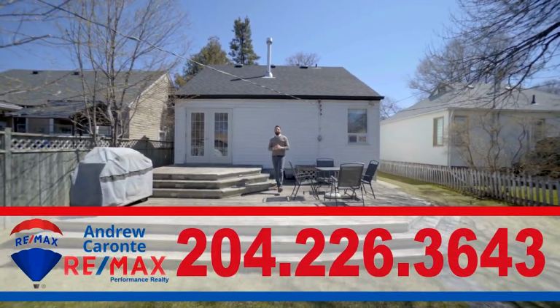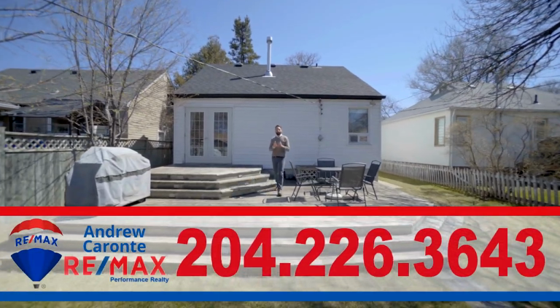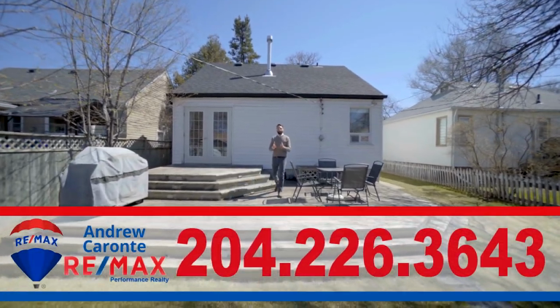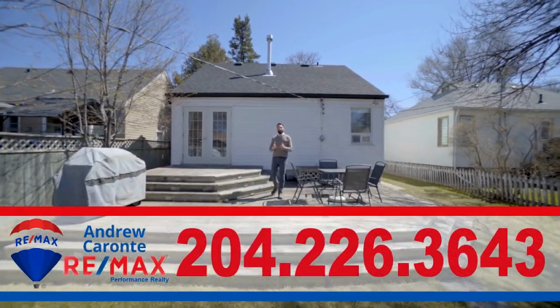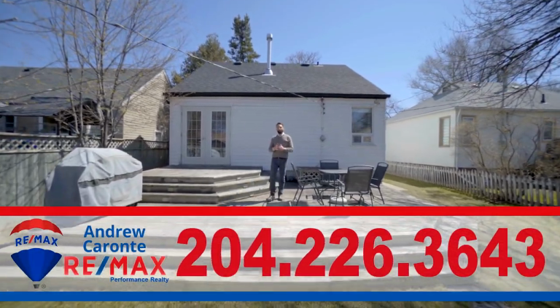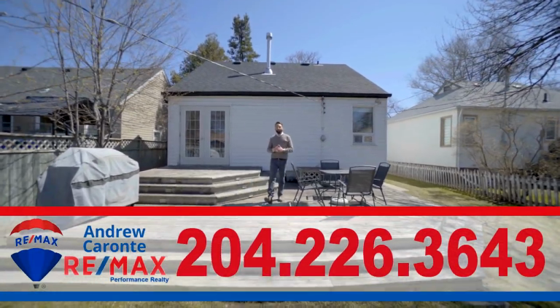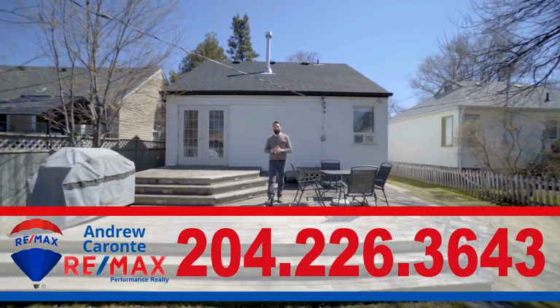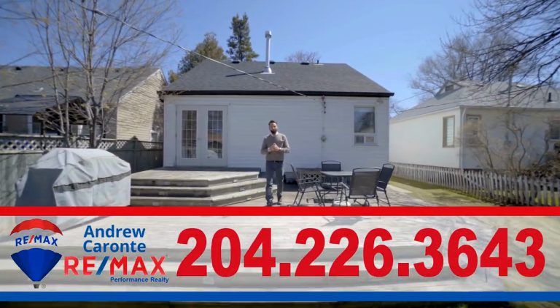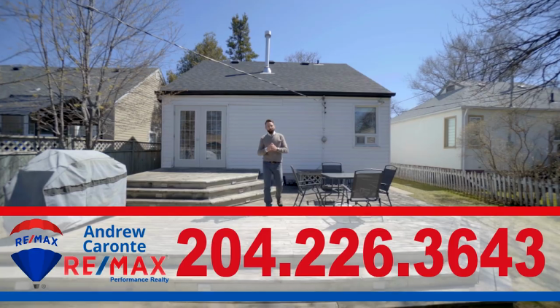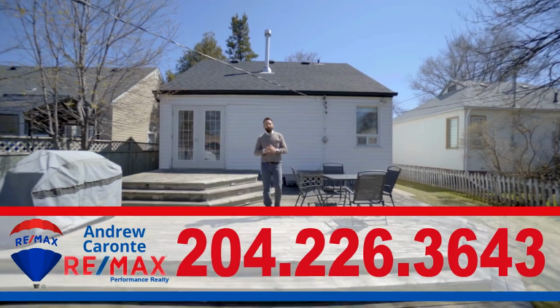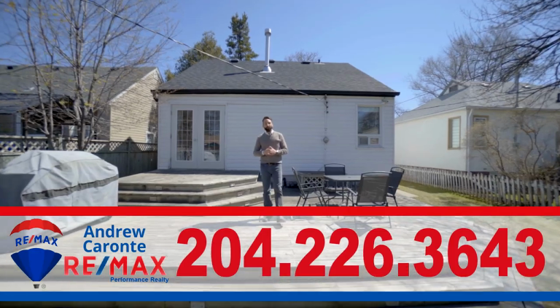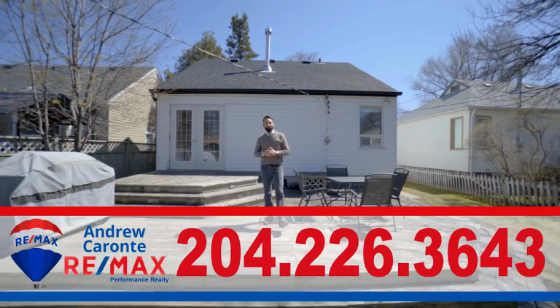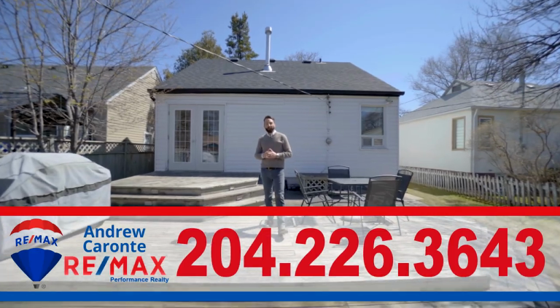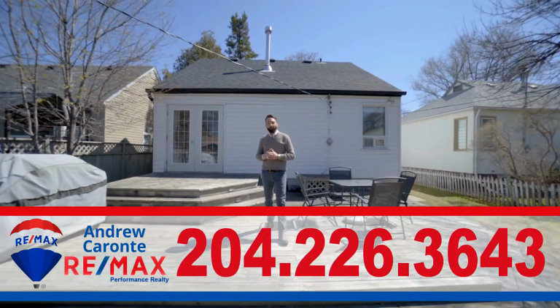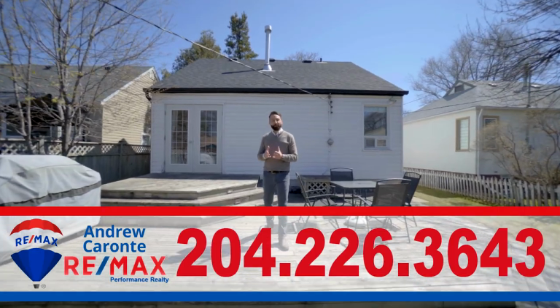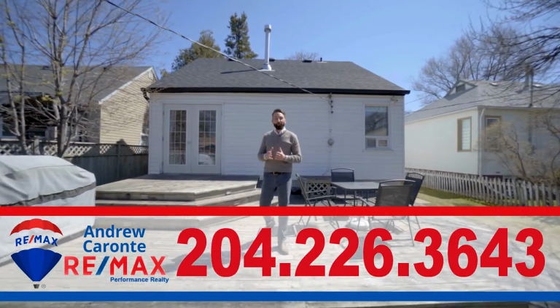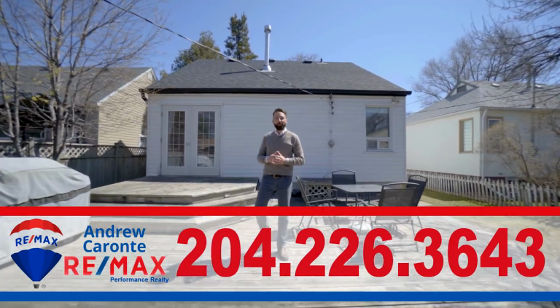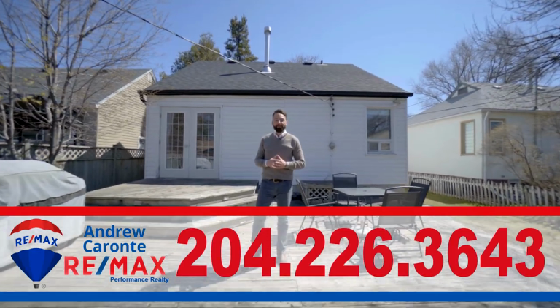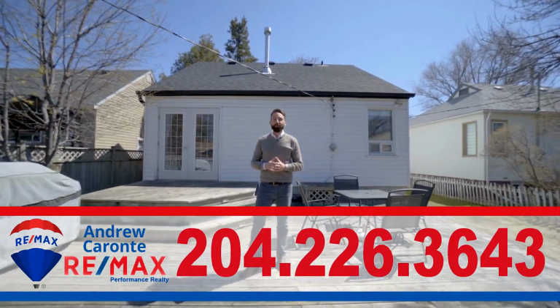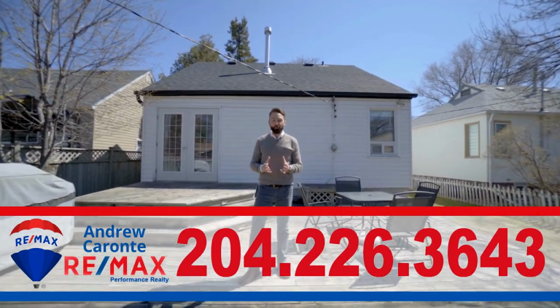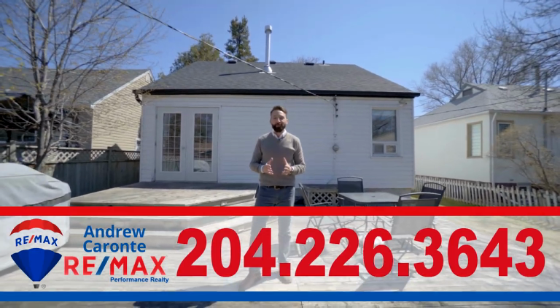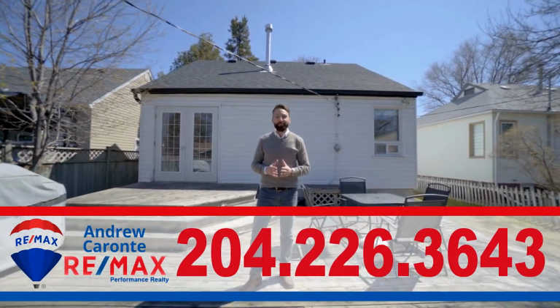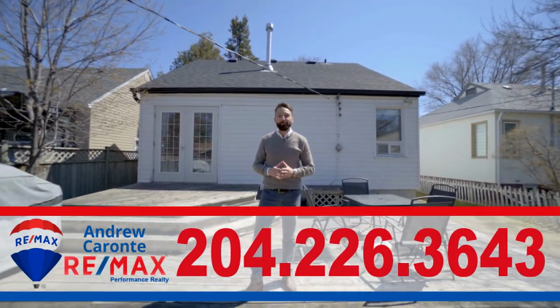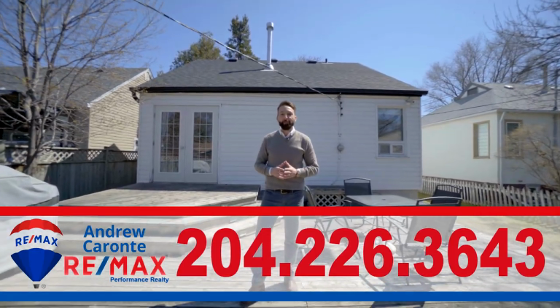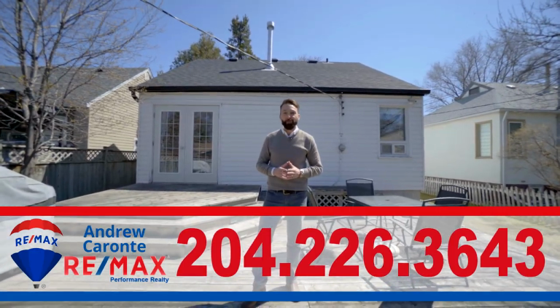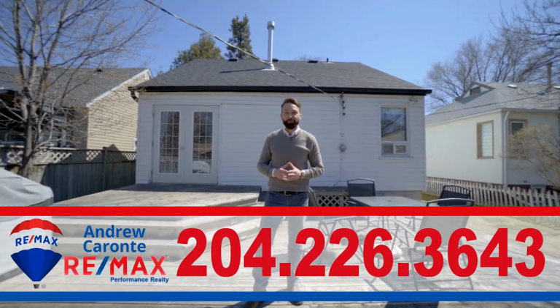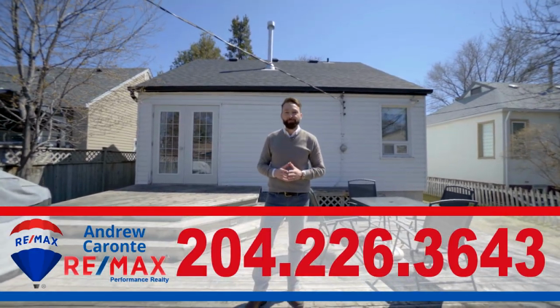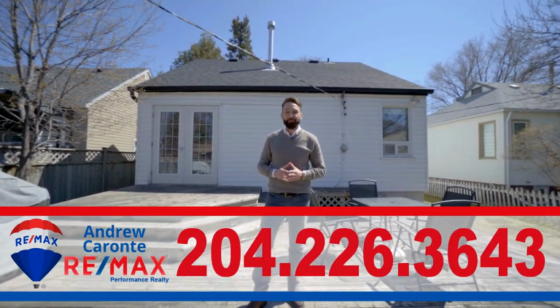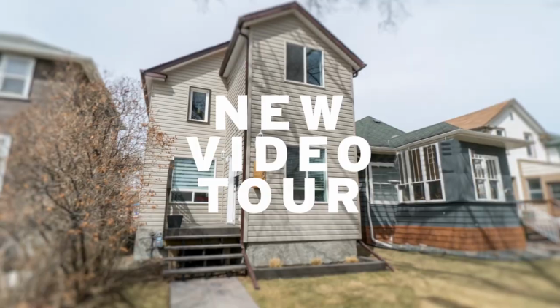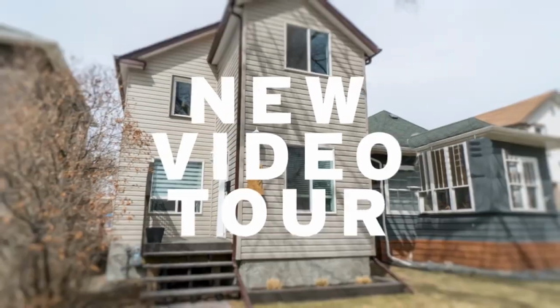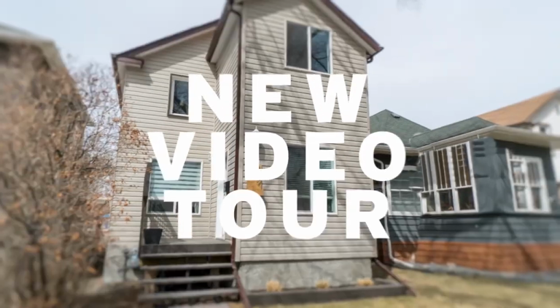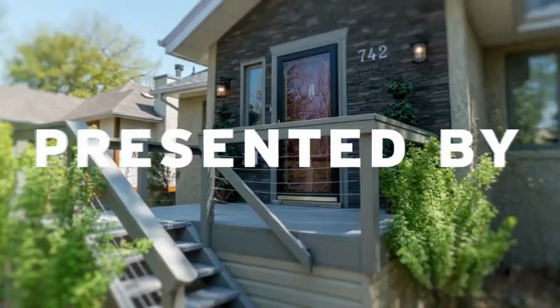If you want to learn more or to book a private tour, I'm Andrew Carante, you can reach me at the number below.